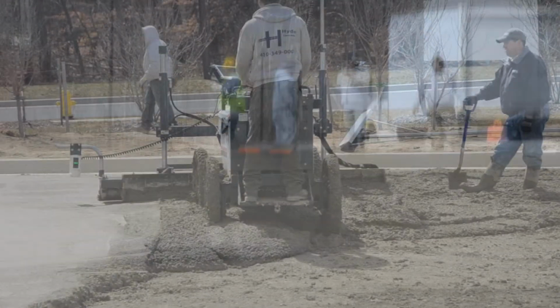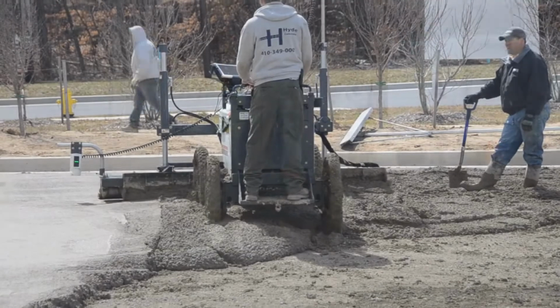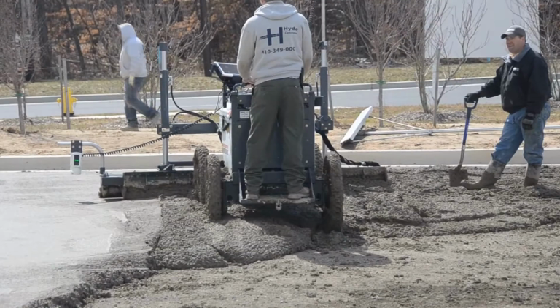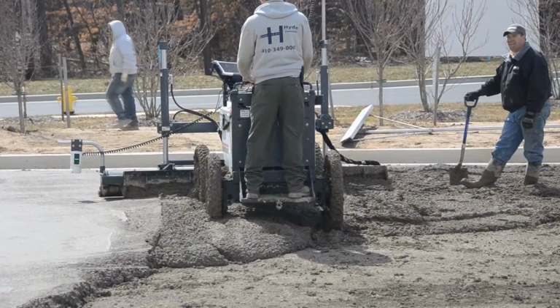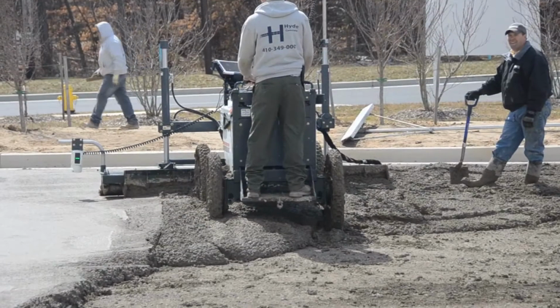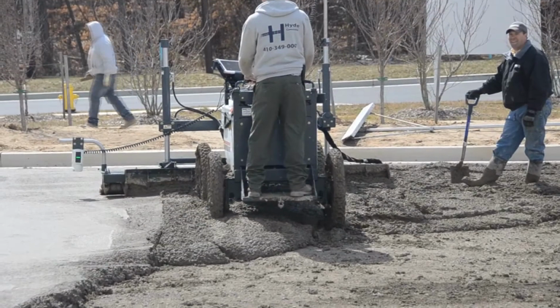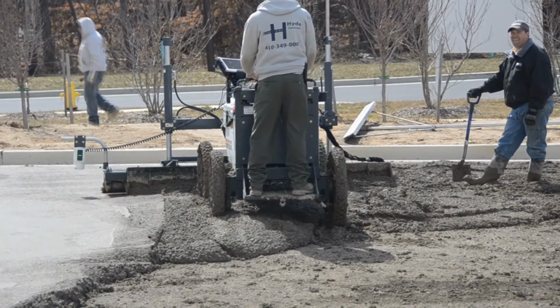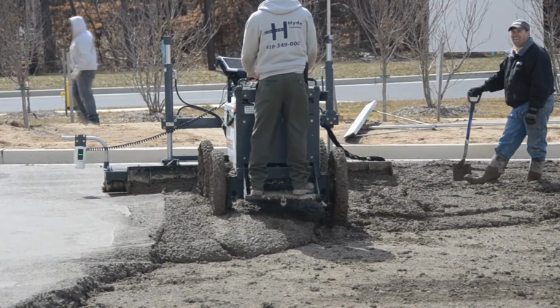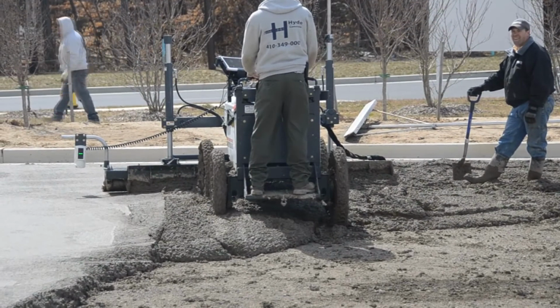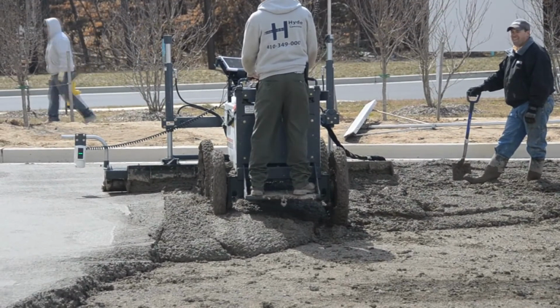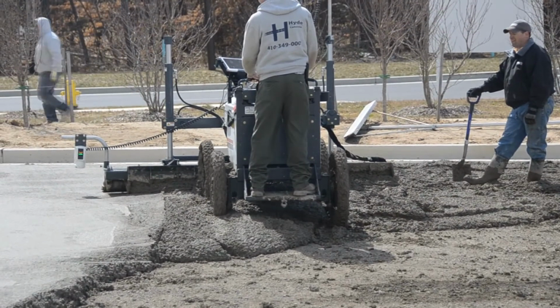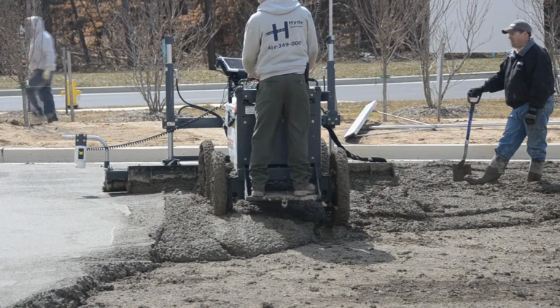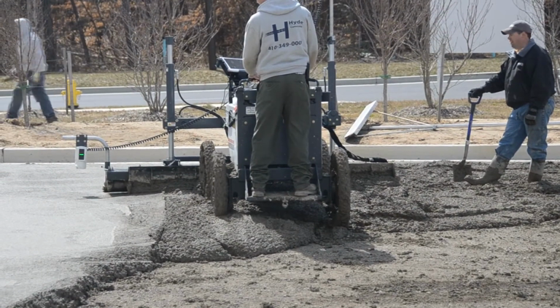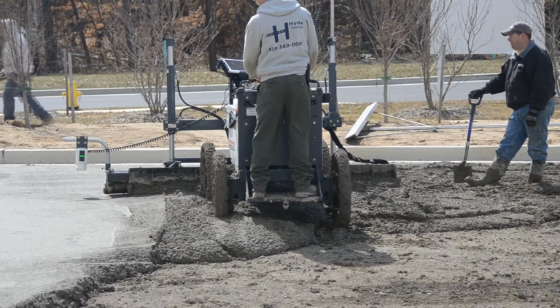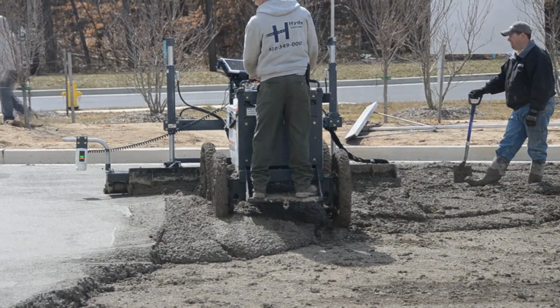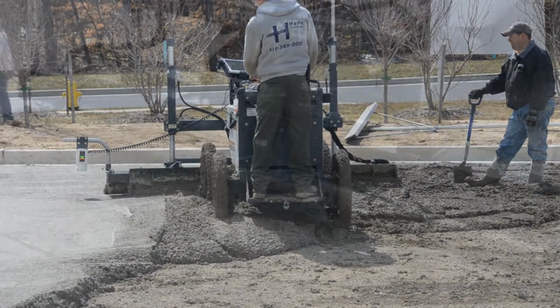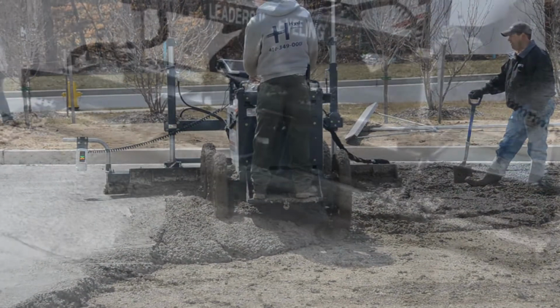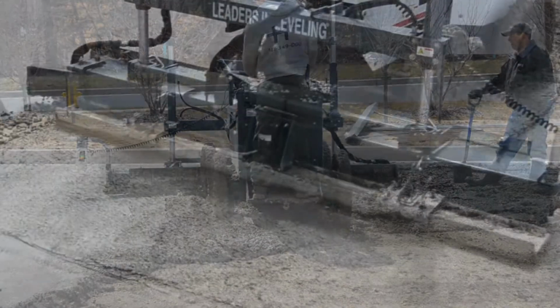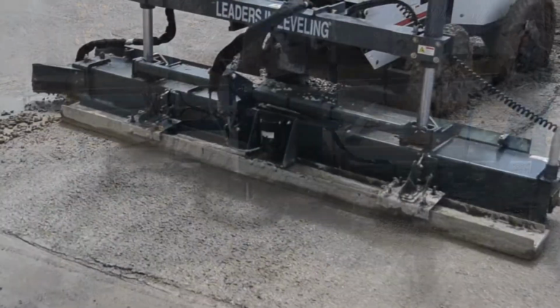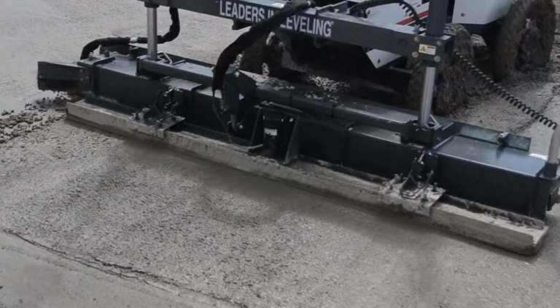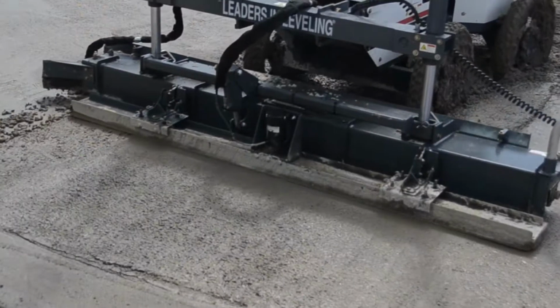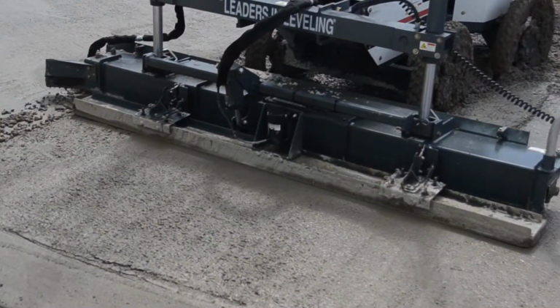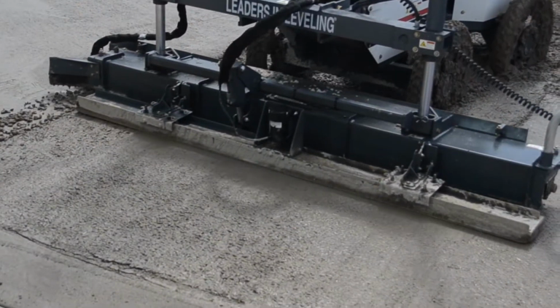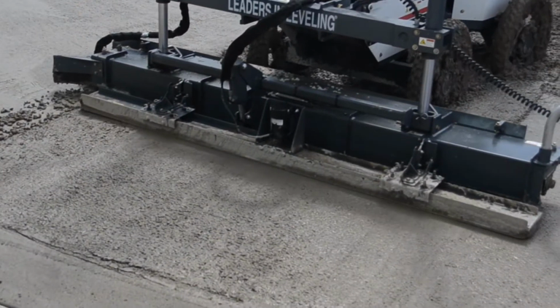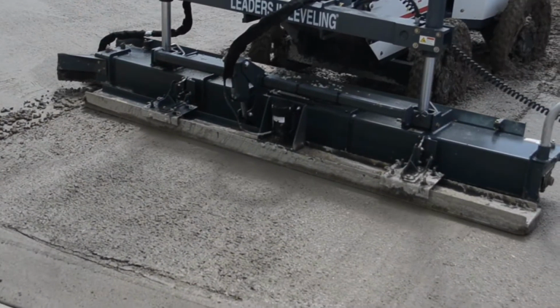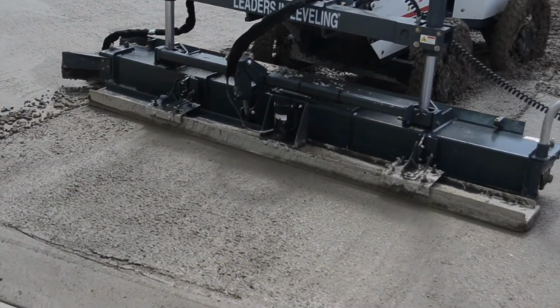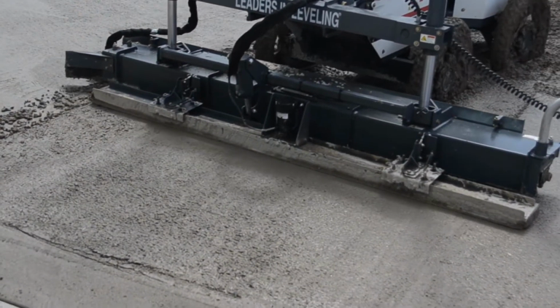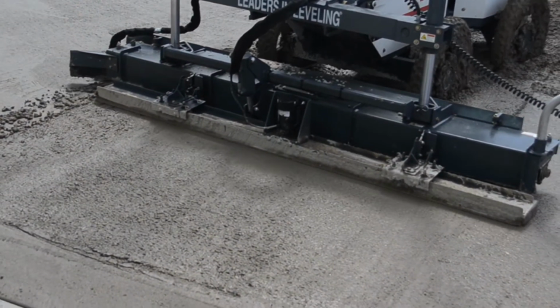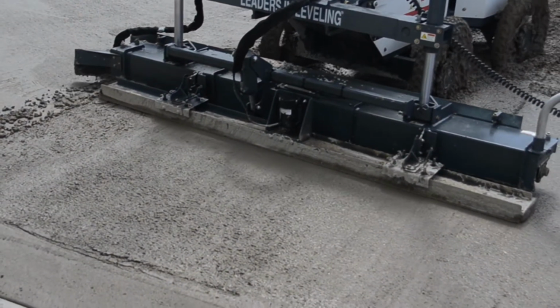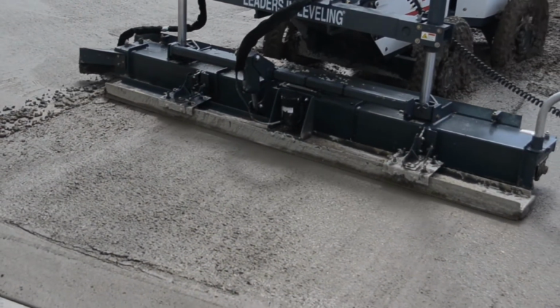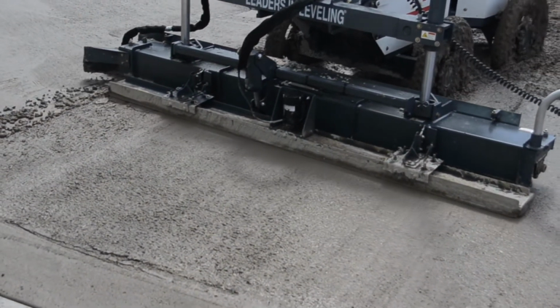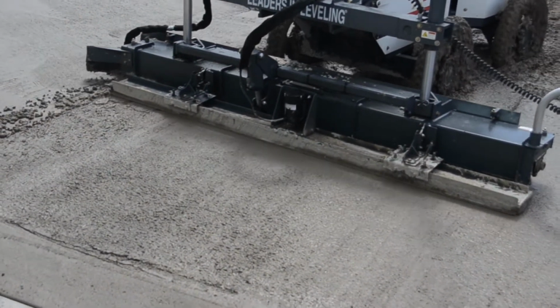The placement was done by a Somero S840 Ride-On laser screed, which dramatically decreased construction time.